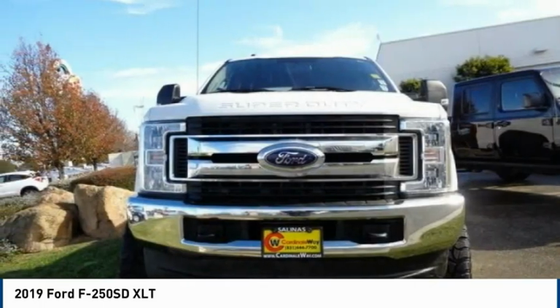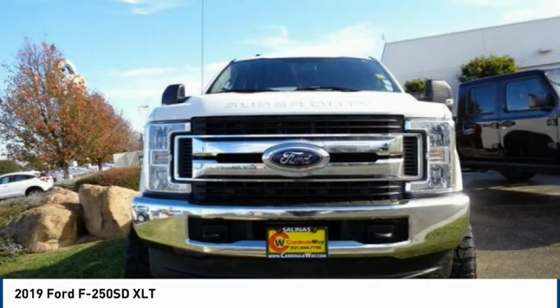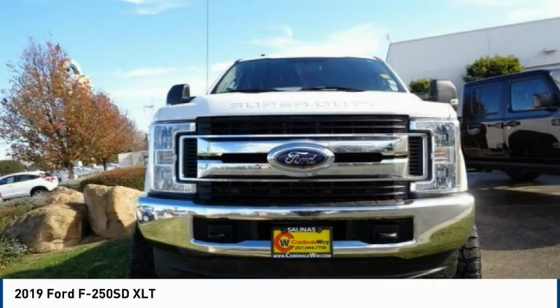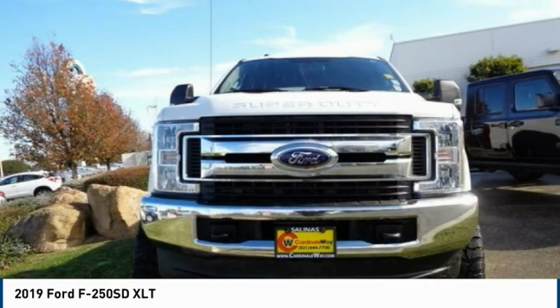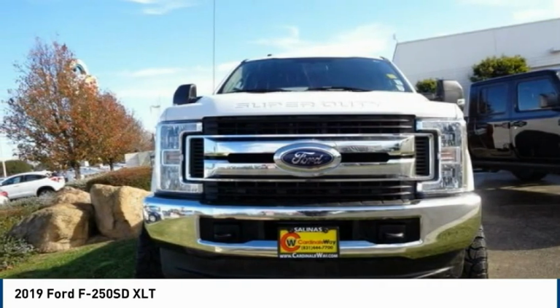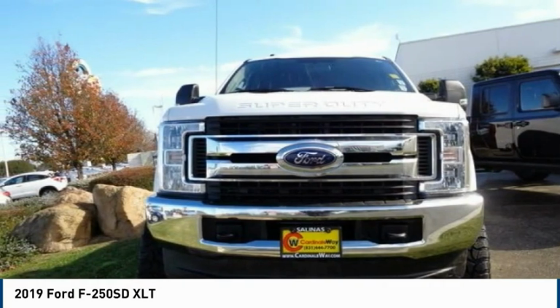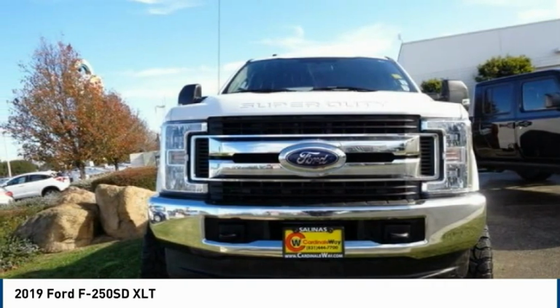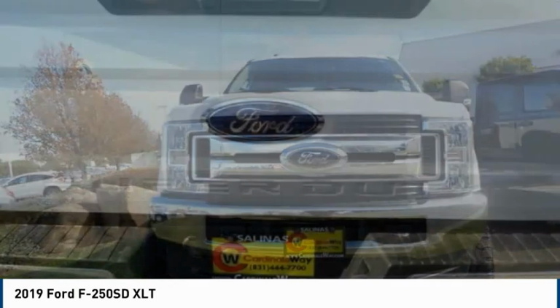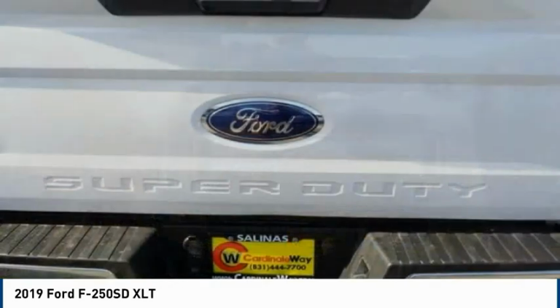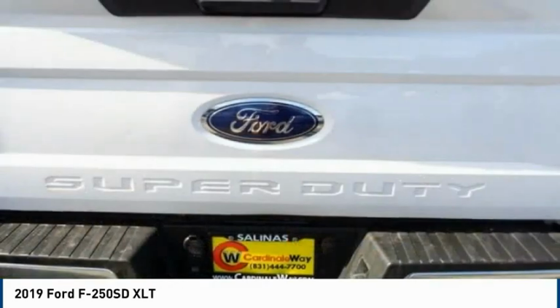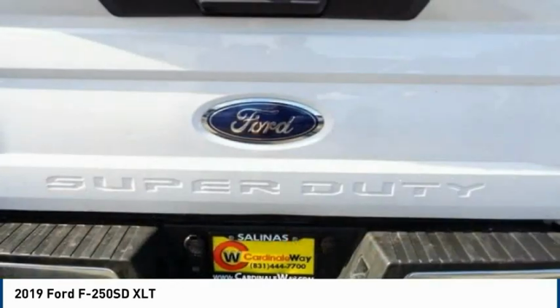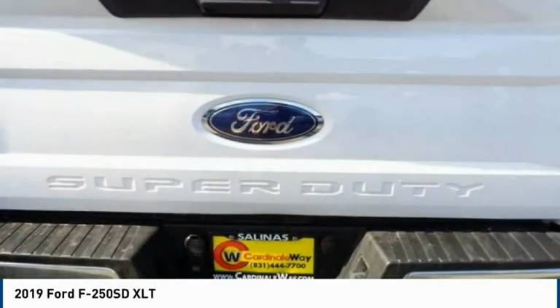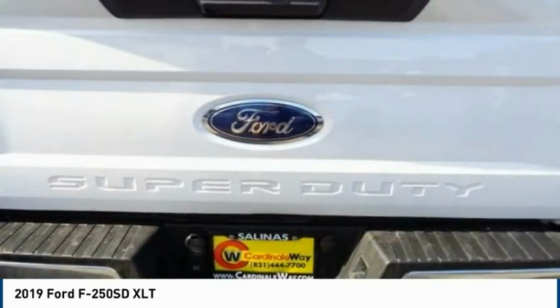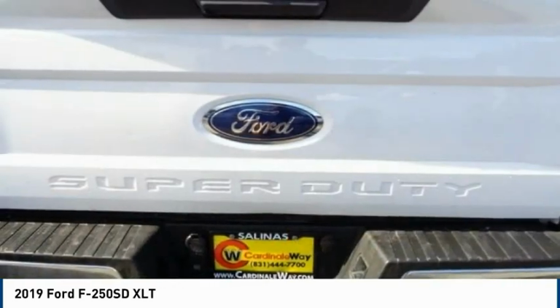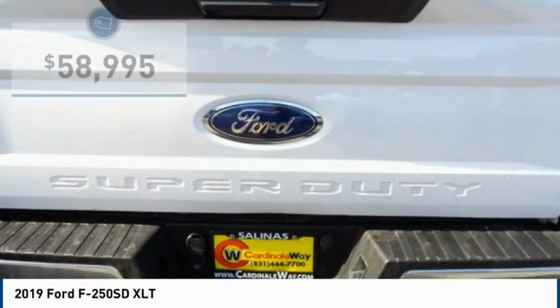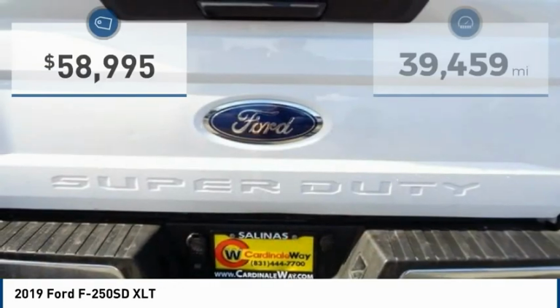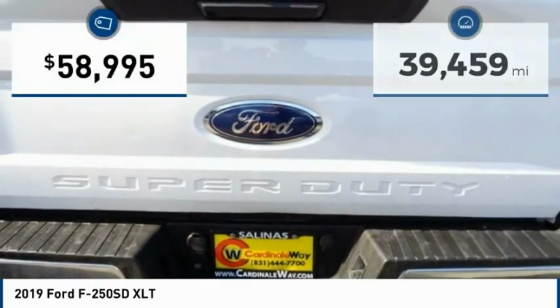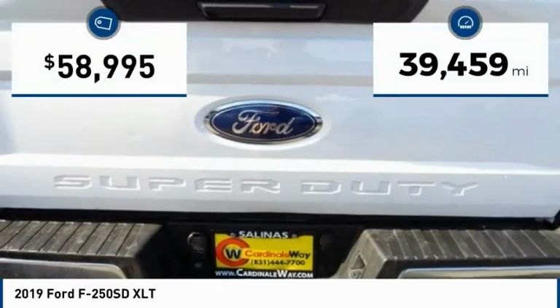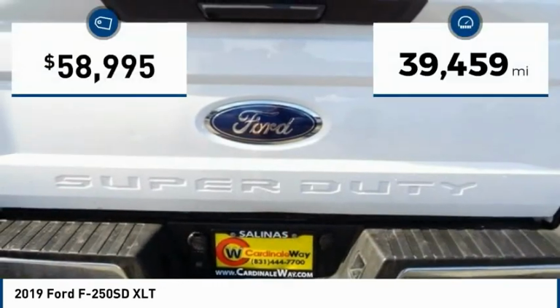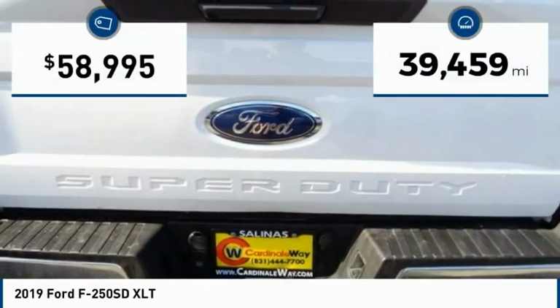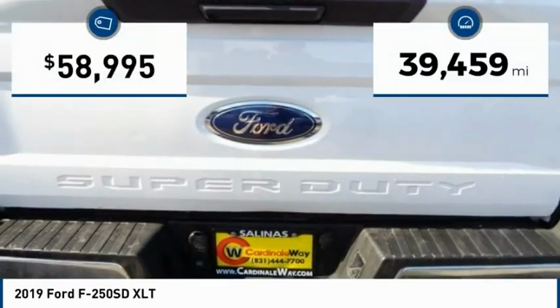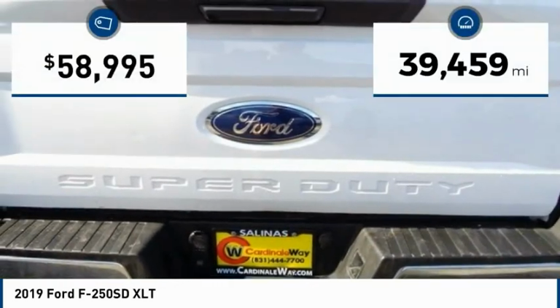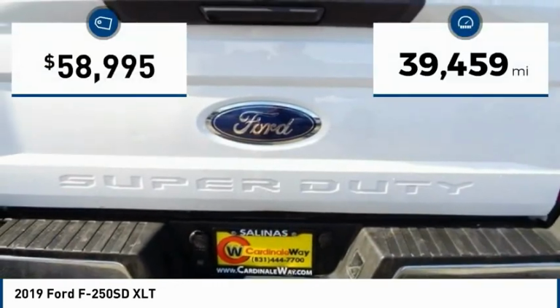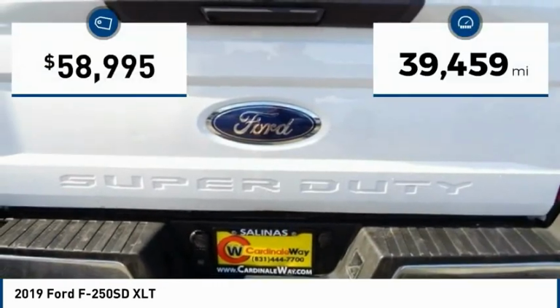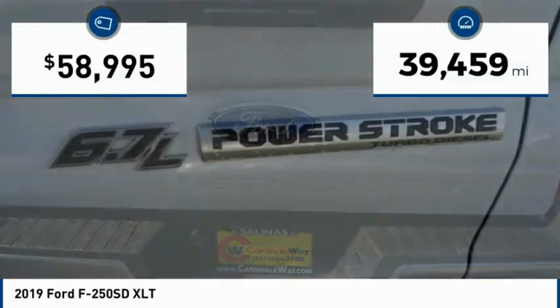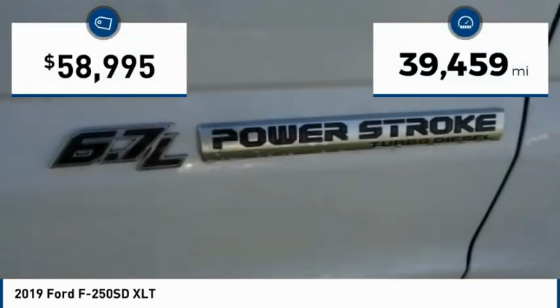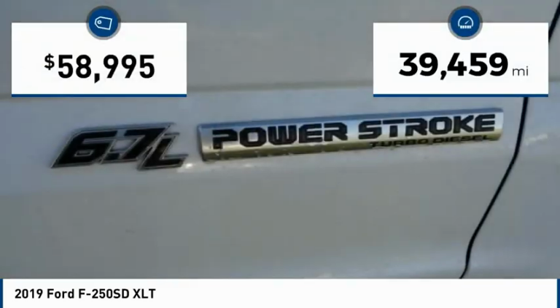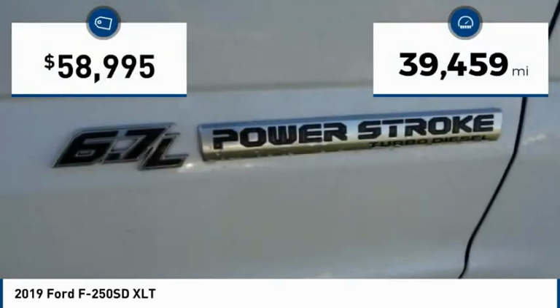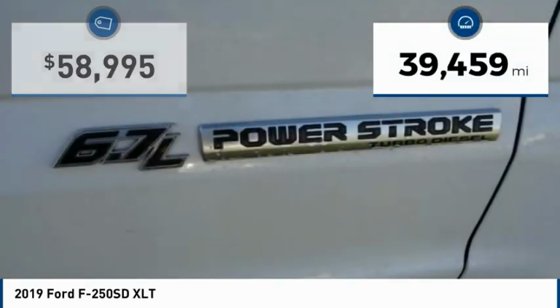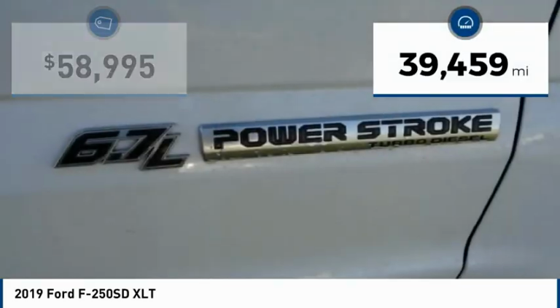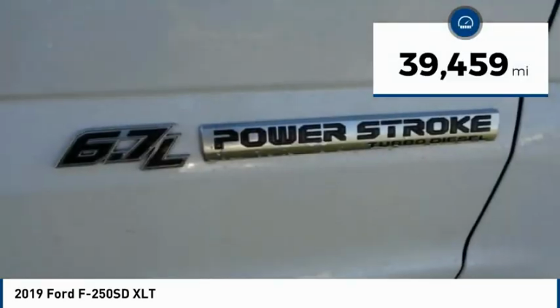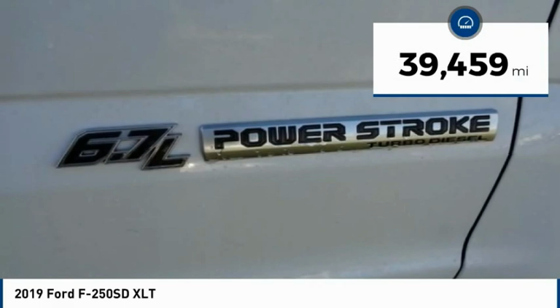Ford F-250 Super Duty. This vehicle has less than 40,000 miles.